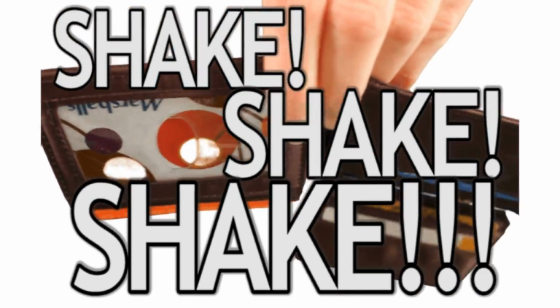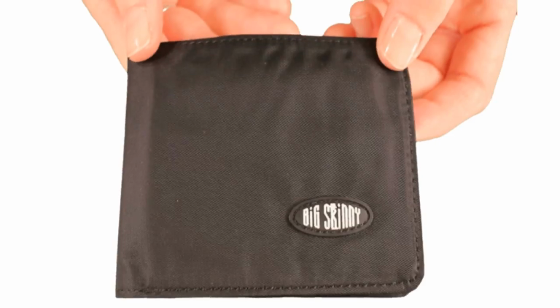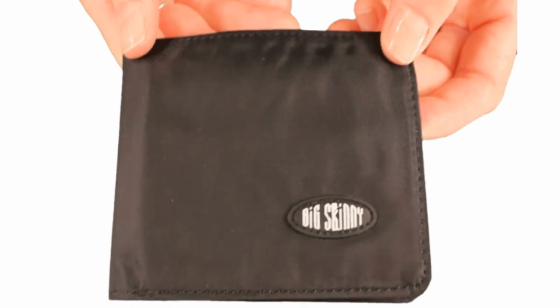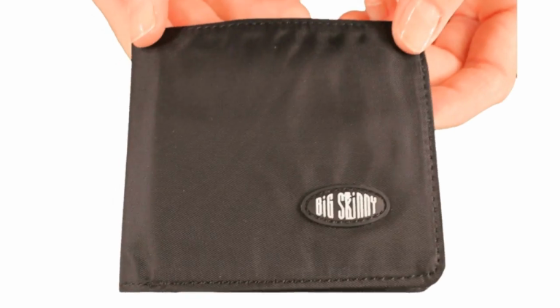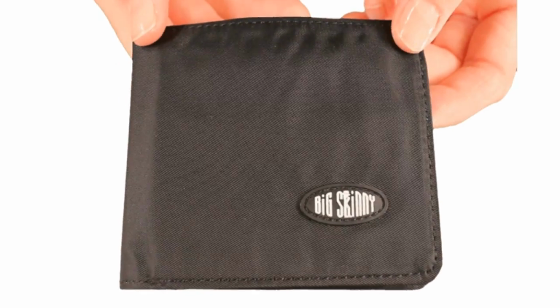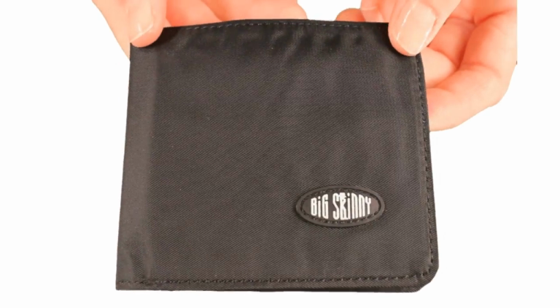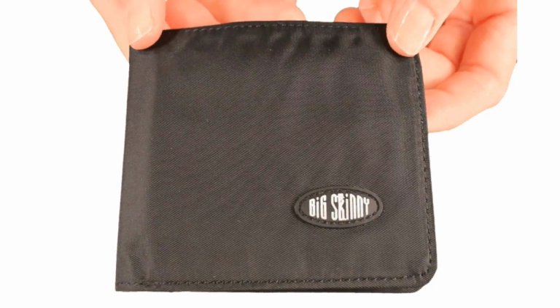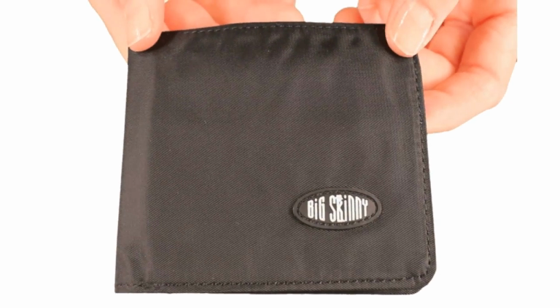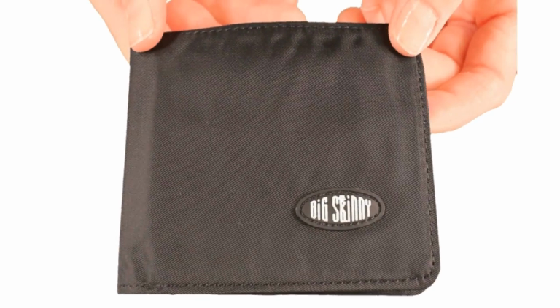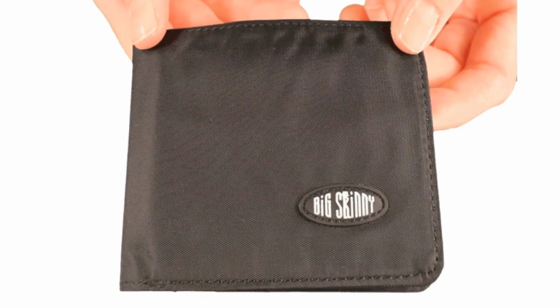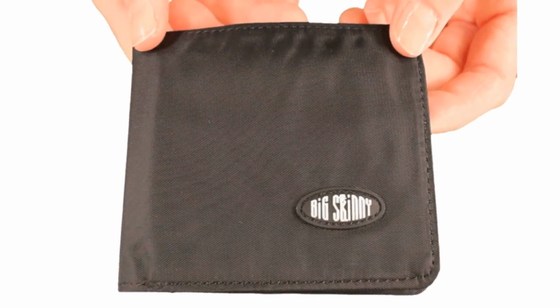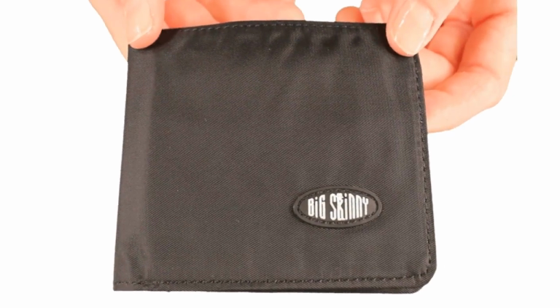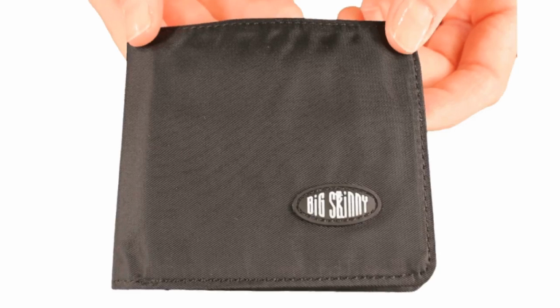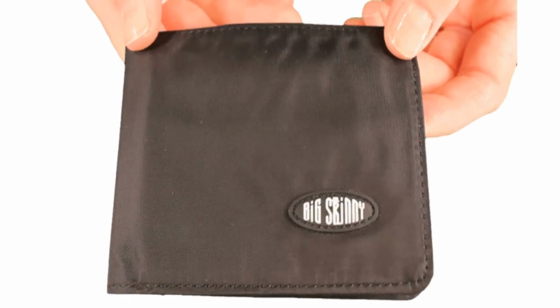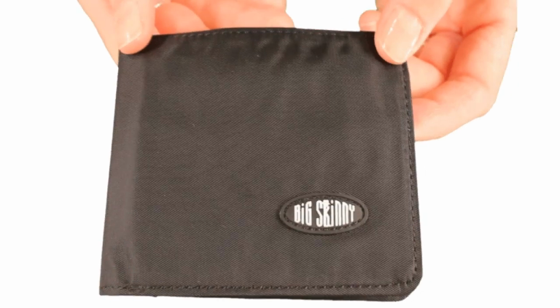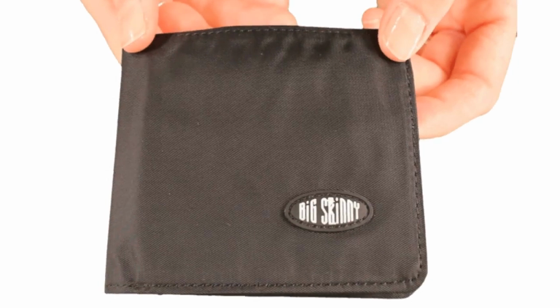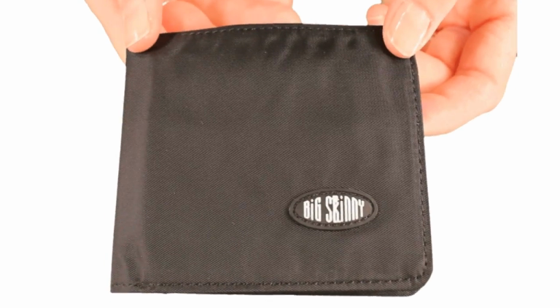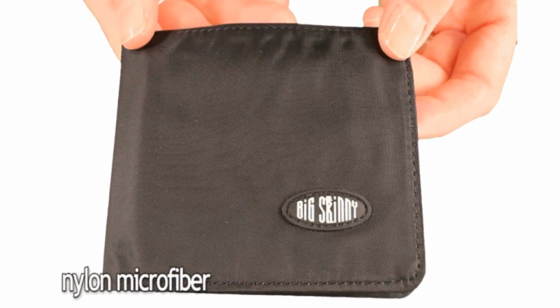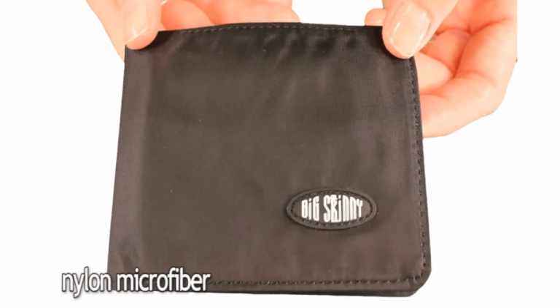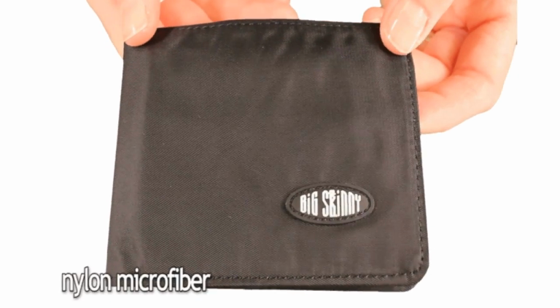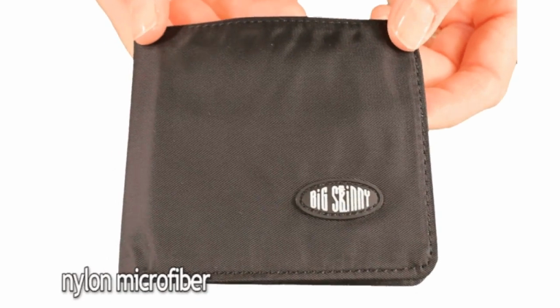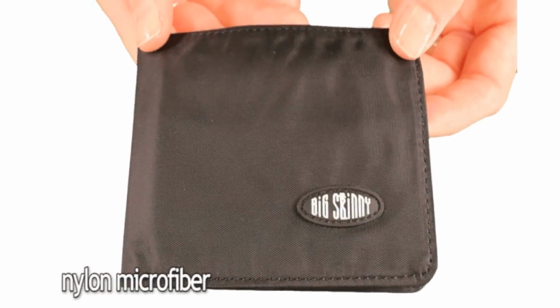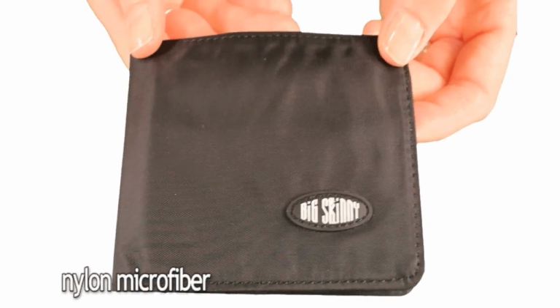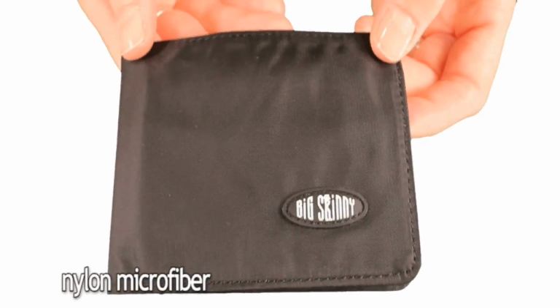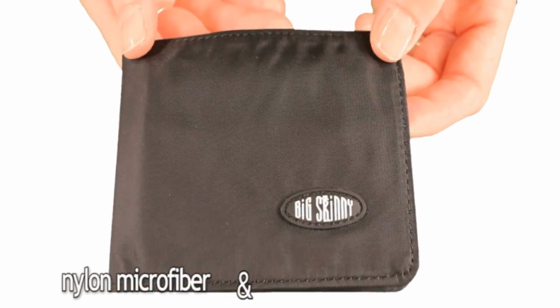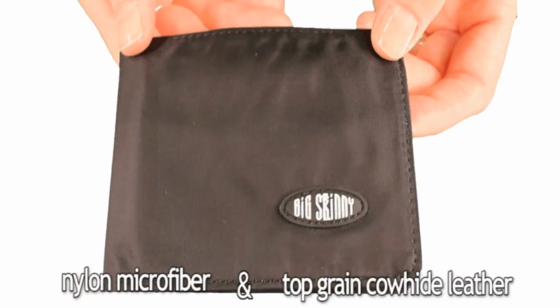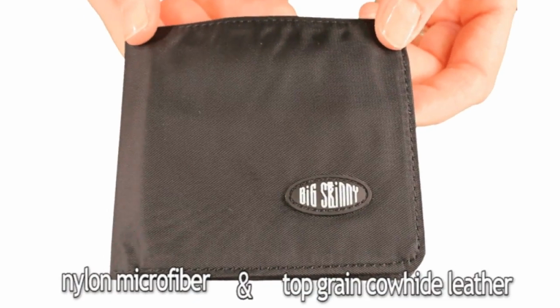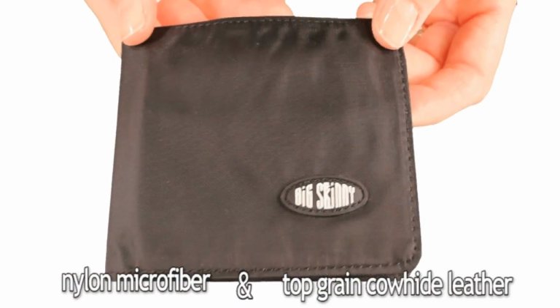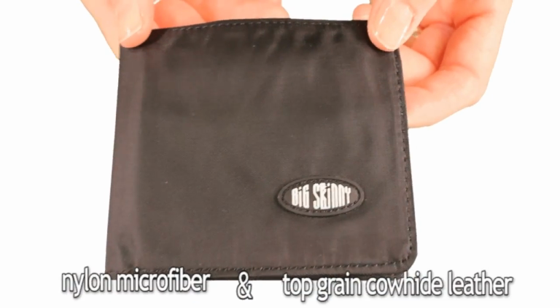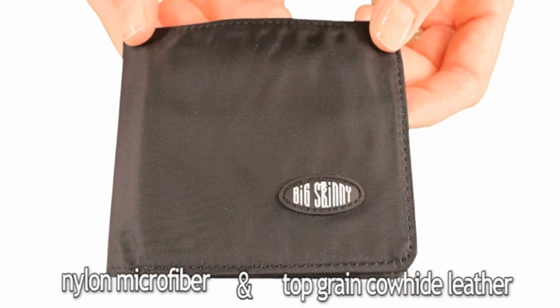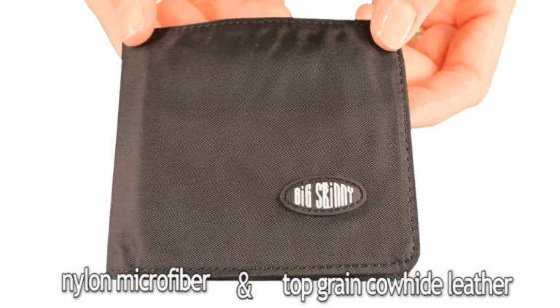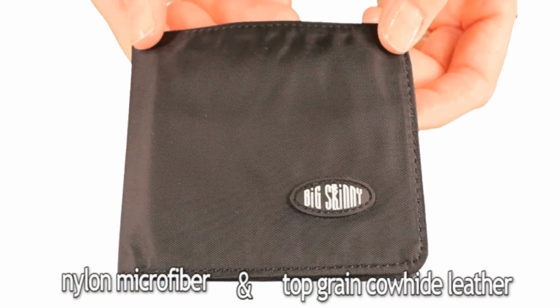The L-shaped tri-fold is available in both nylon microfiber and top grain cowhide leather.